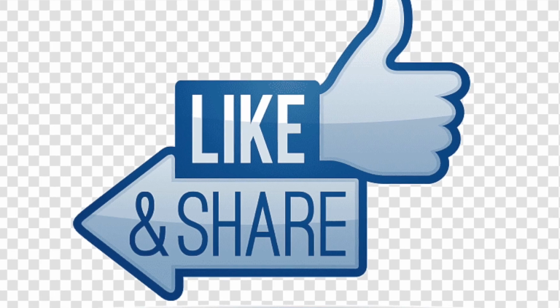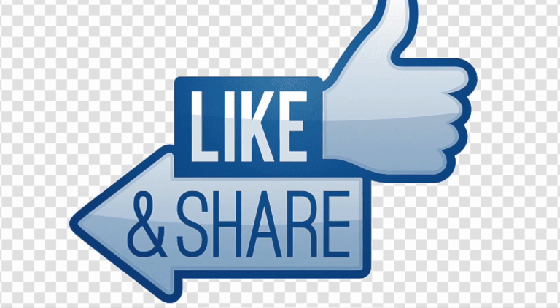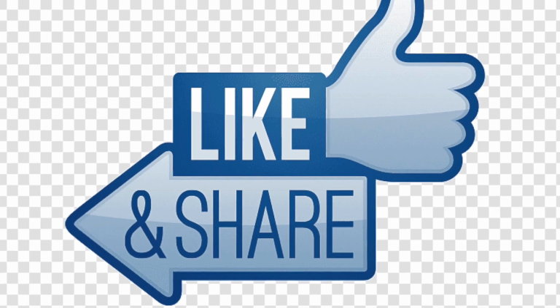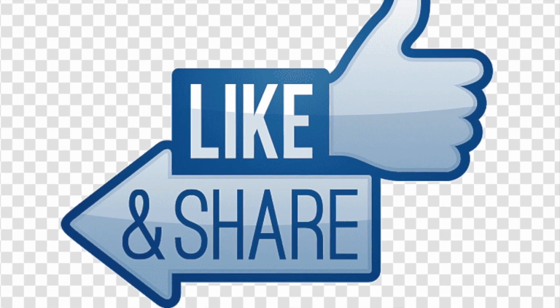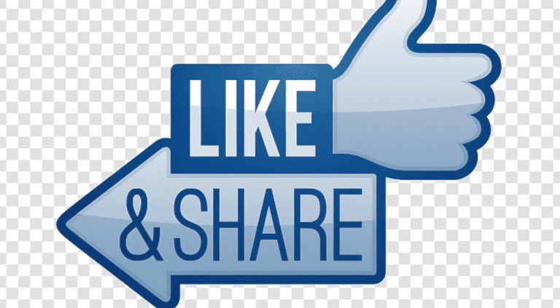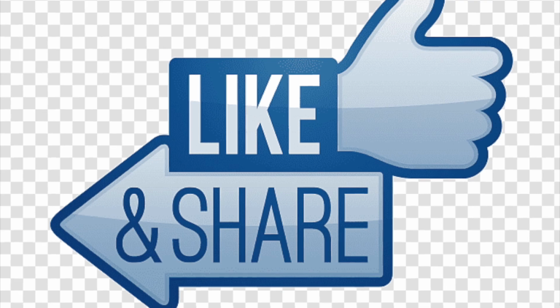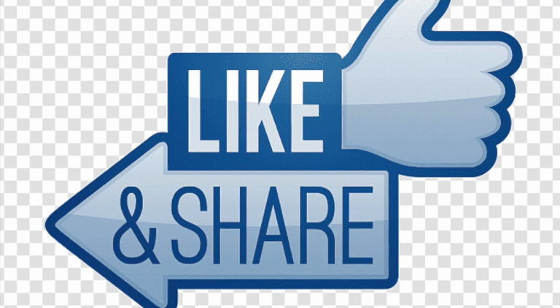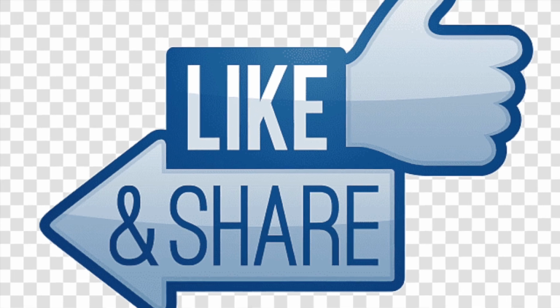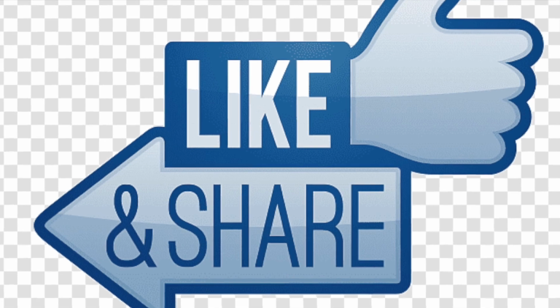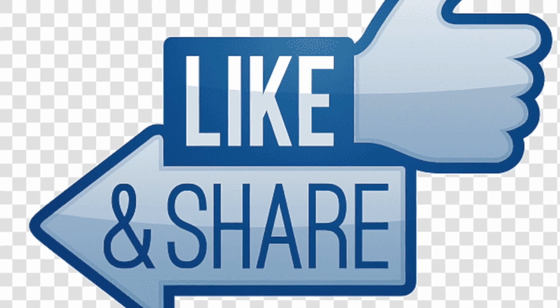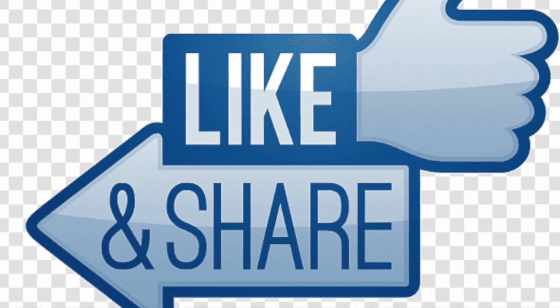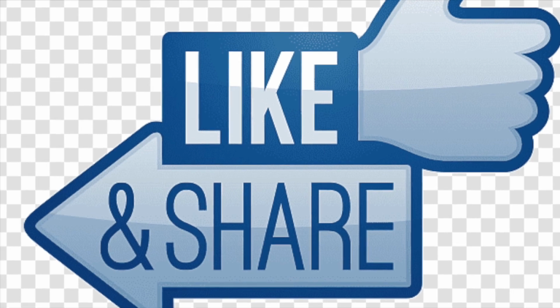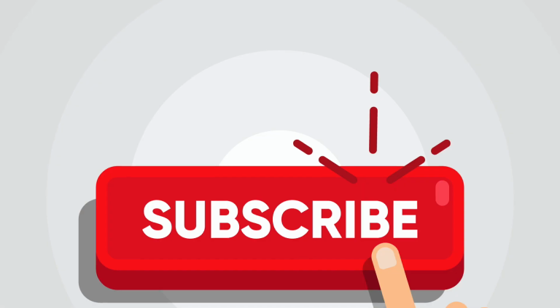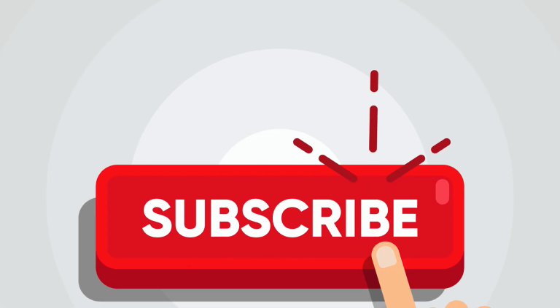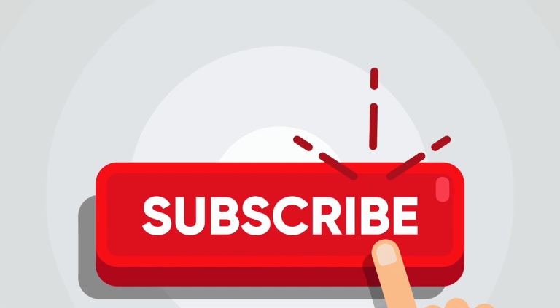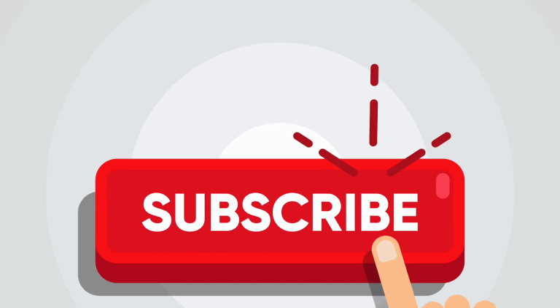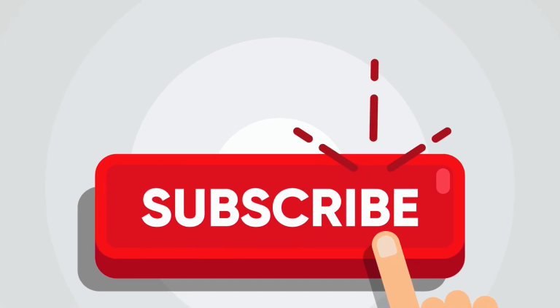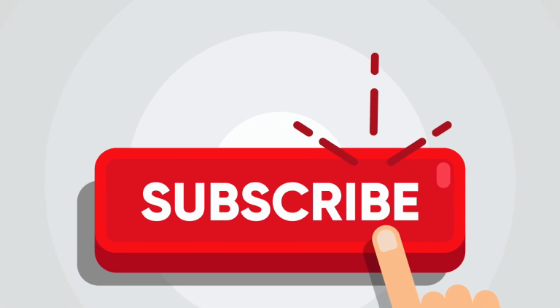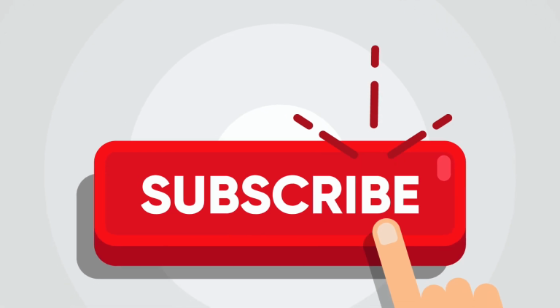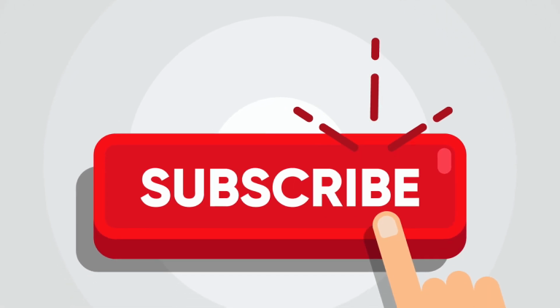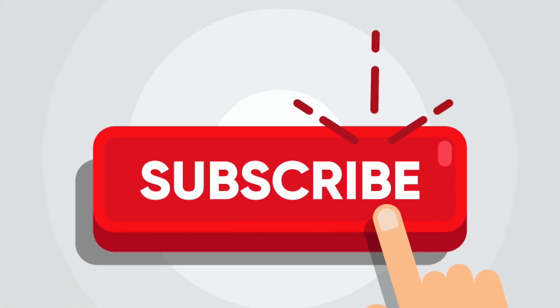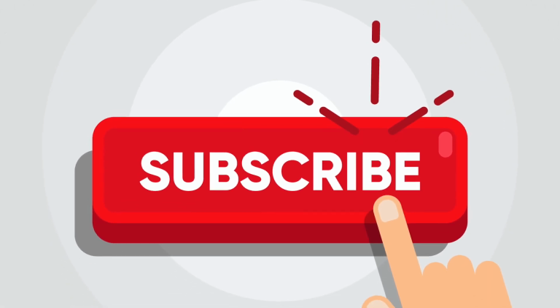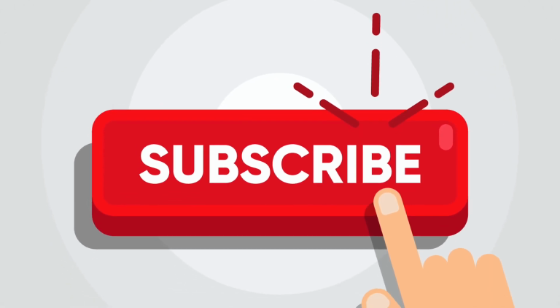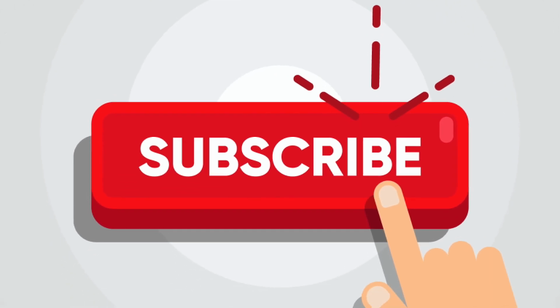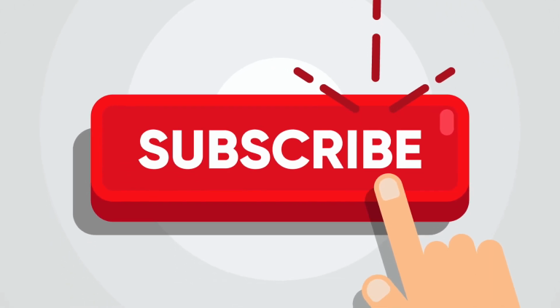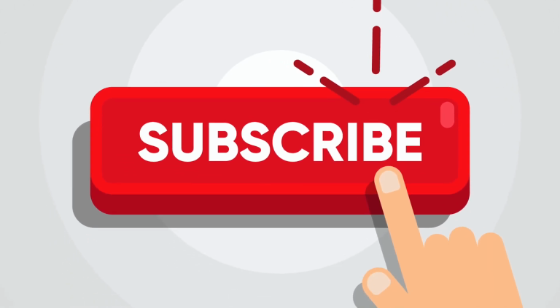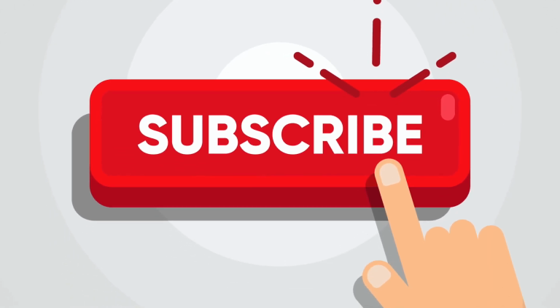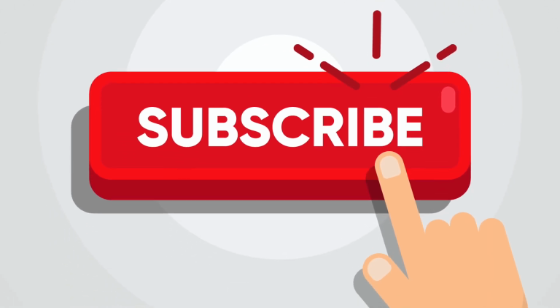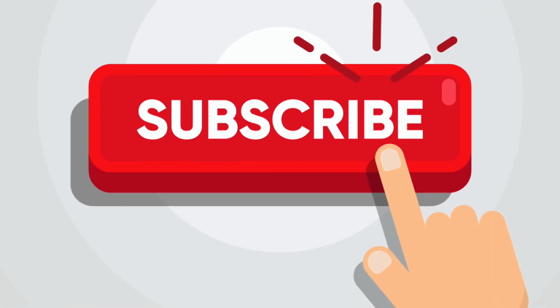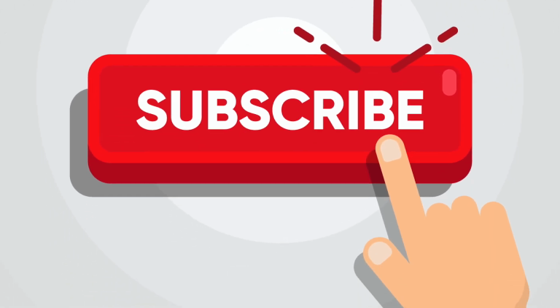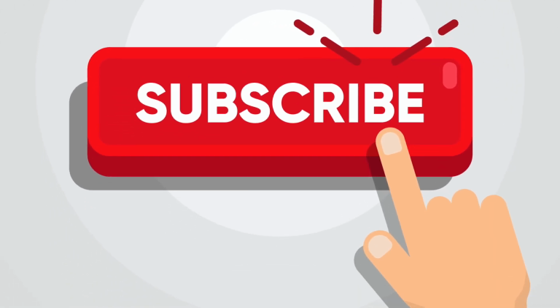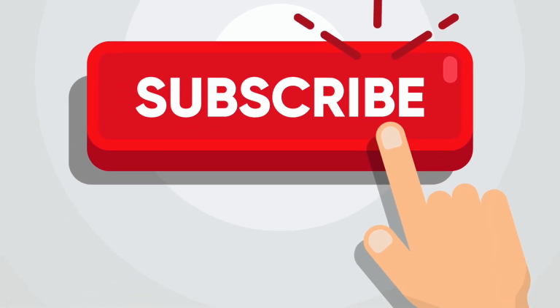Do not forget to like it and do subscribe to my channel. Have a great day!